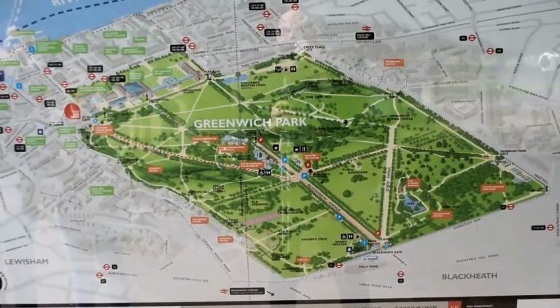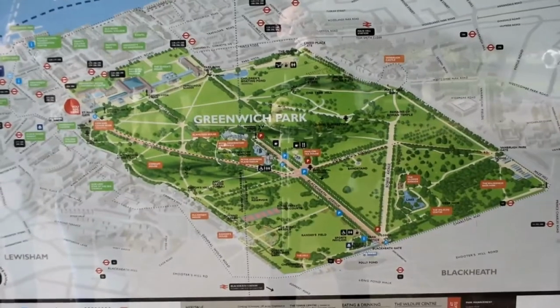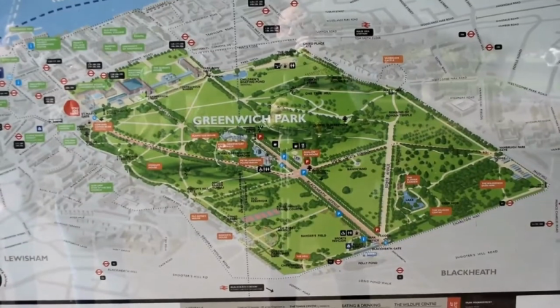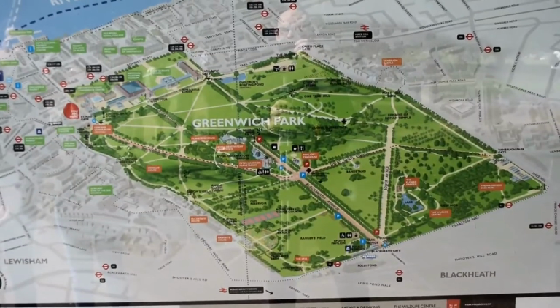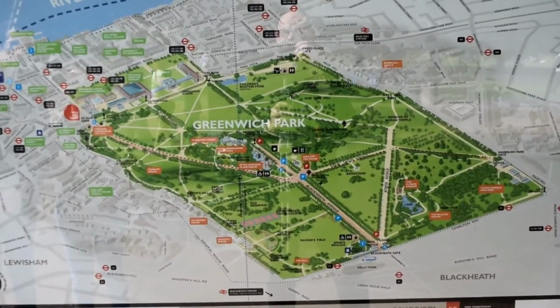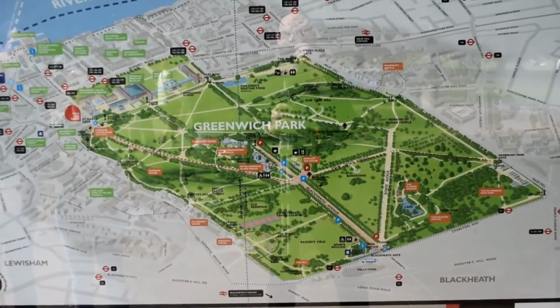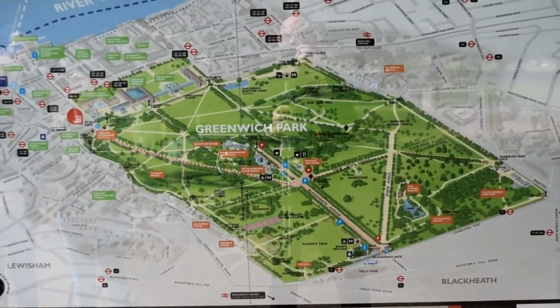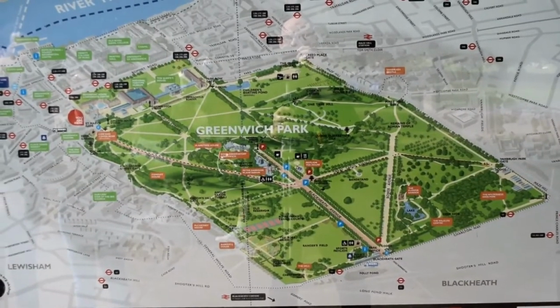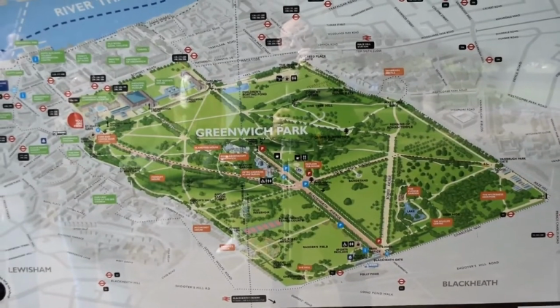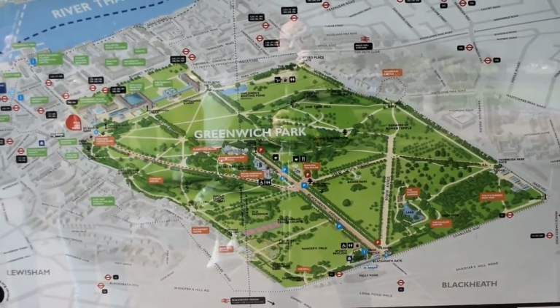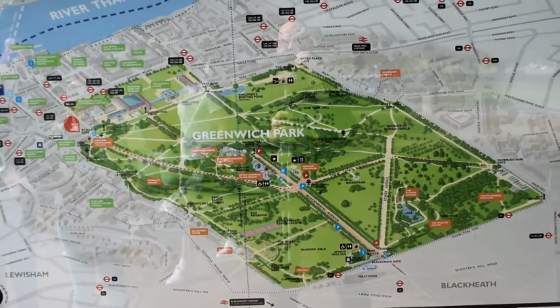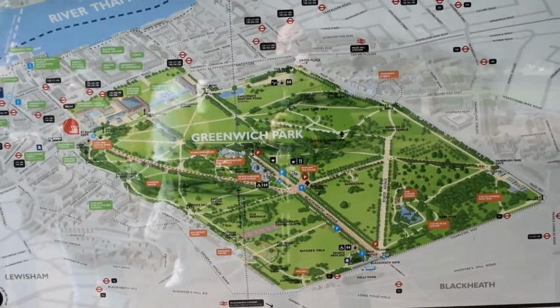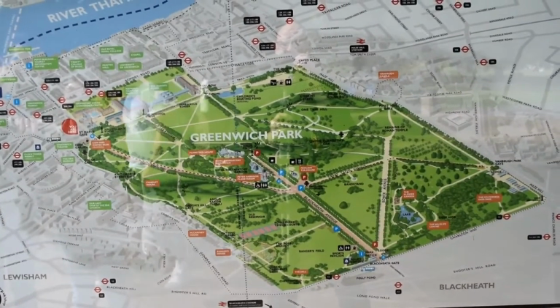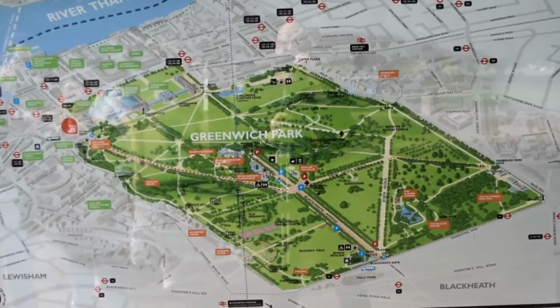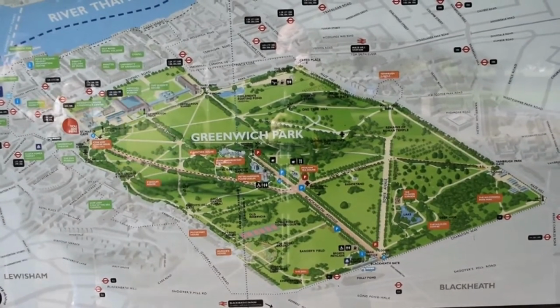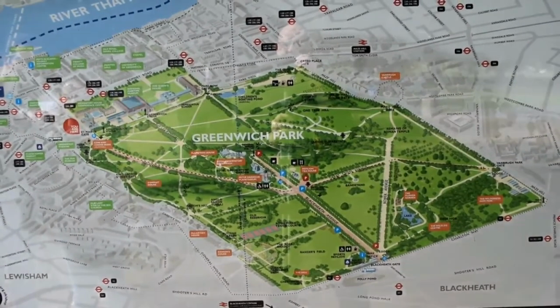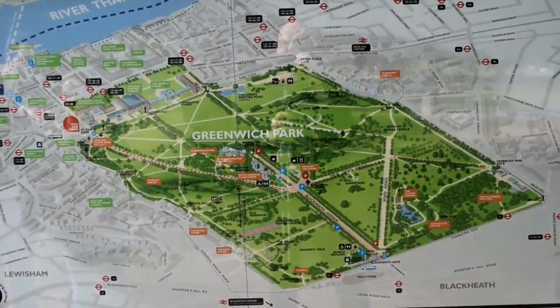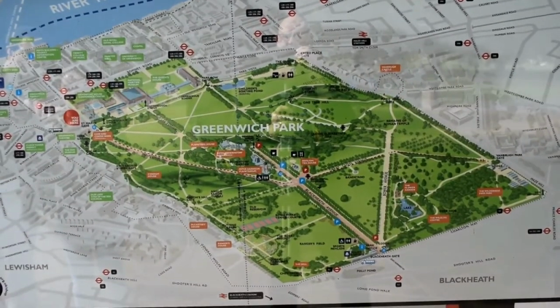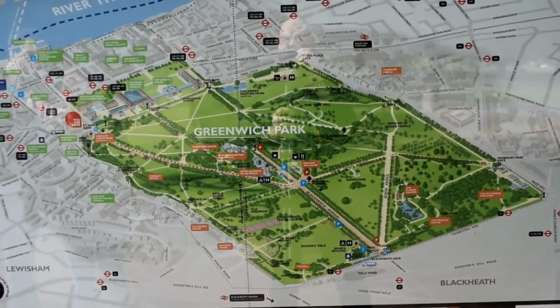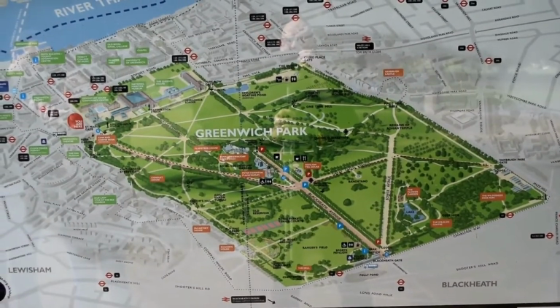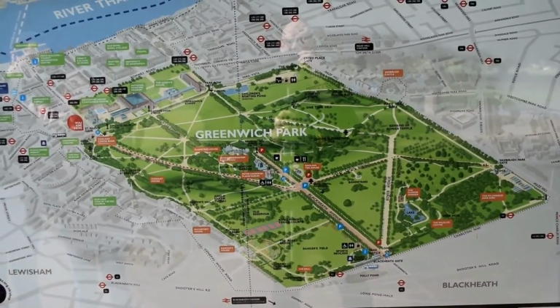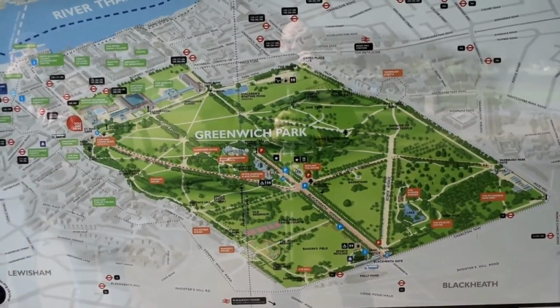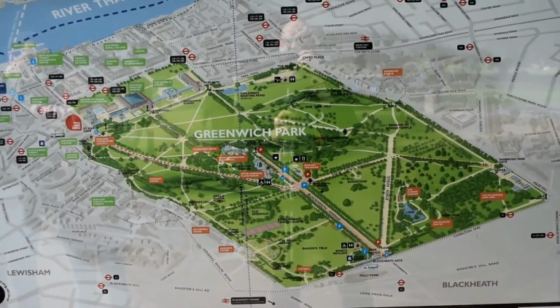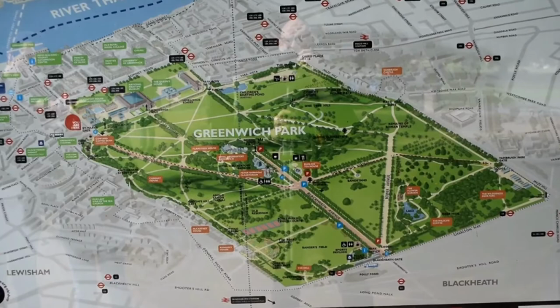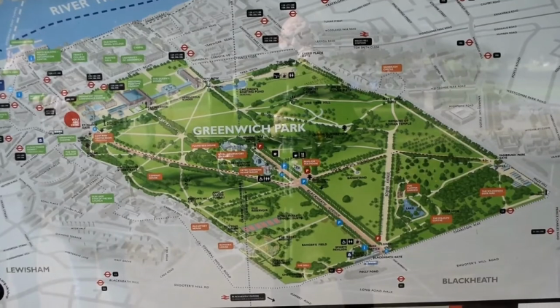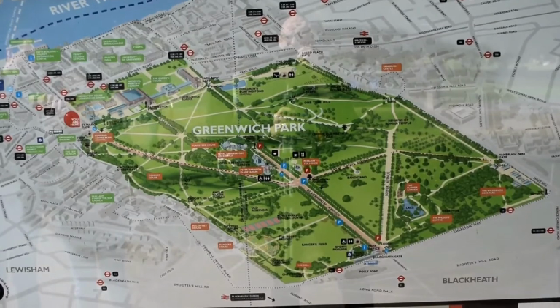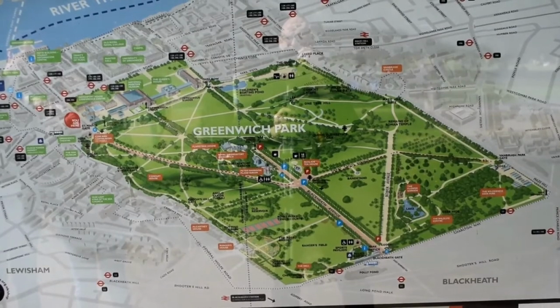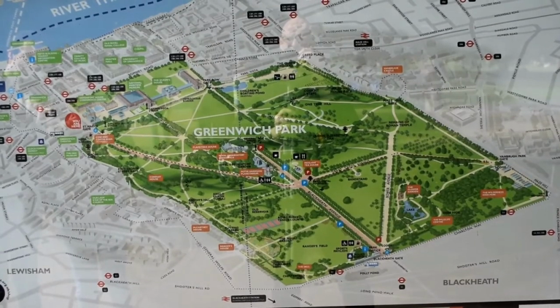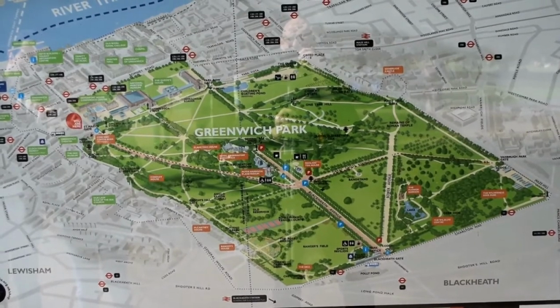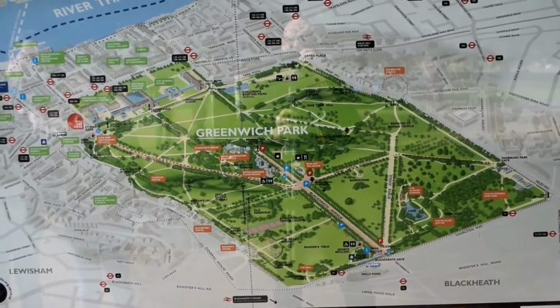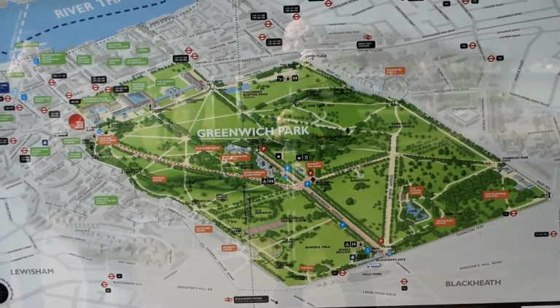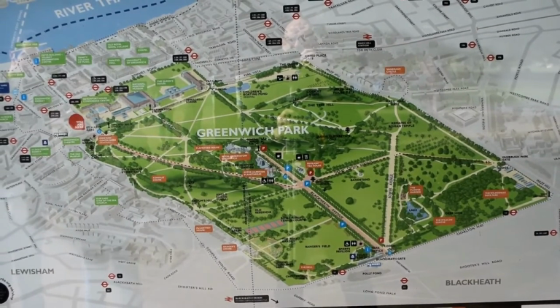Welcome to Greenwich Park, the home of time and zero degrees longitude. Let's look over London.